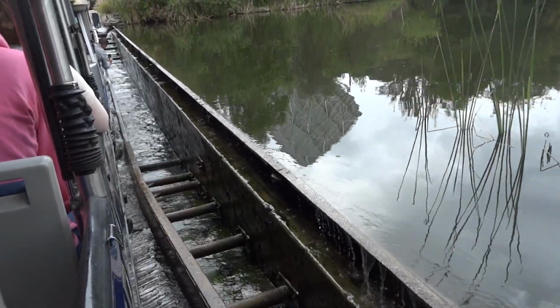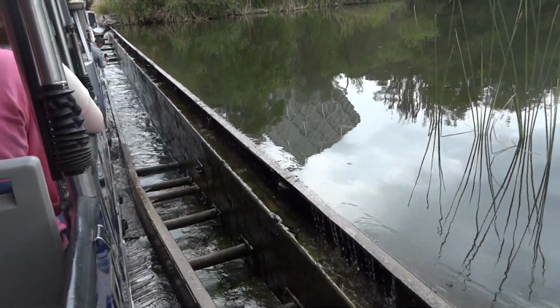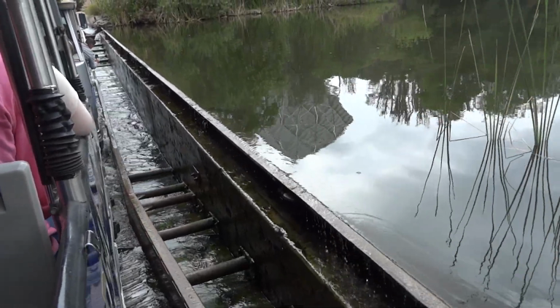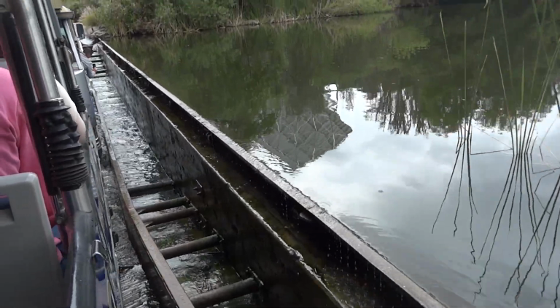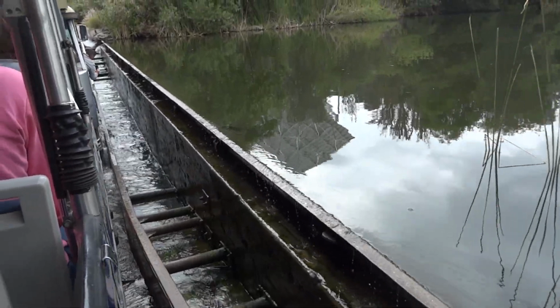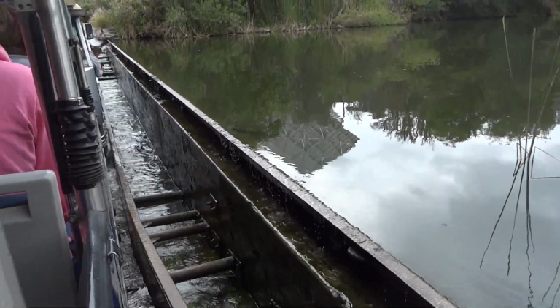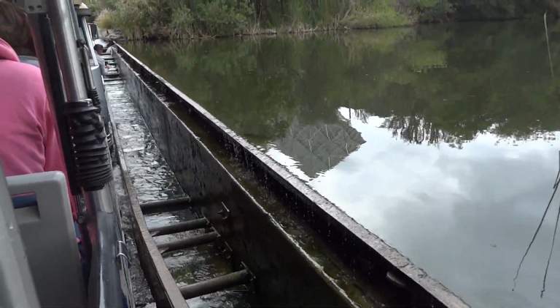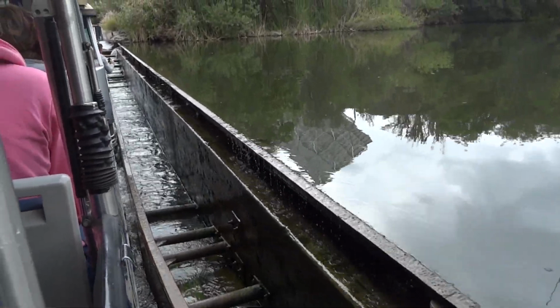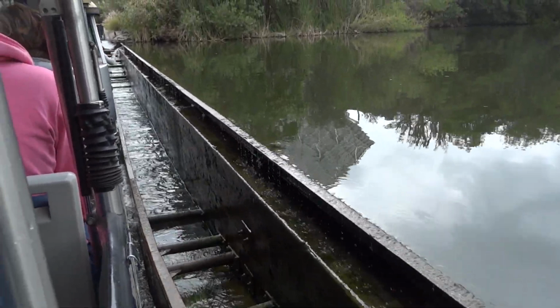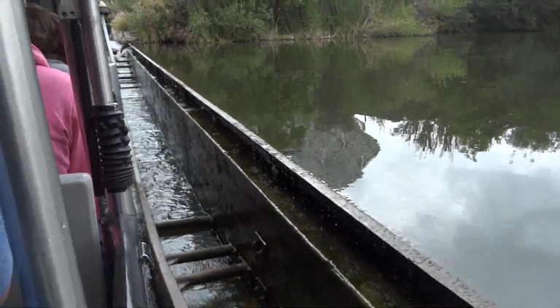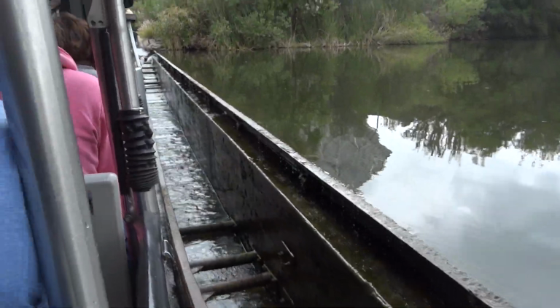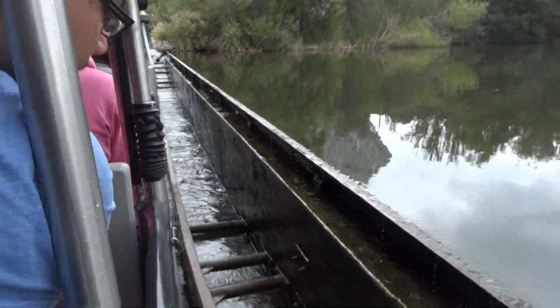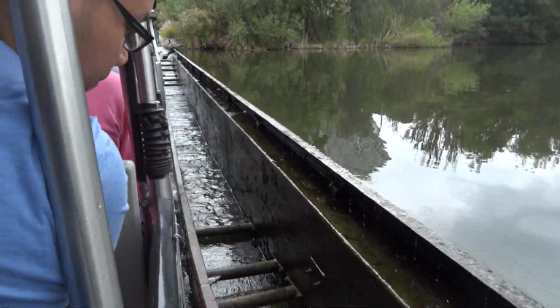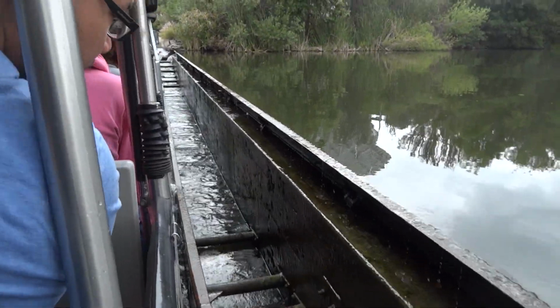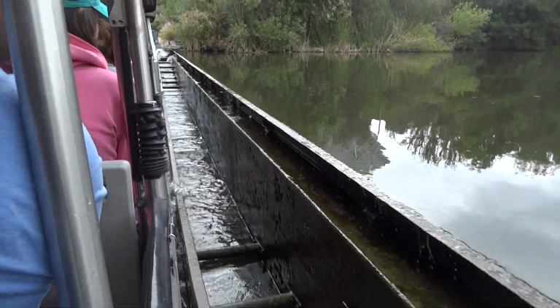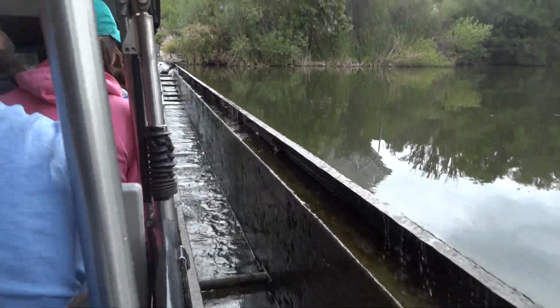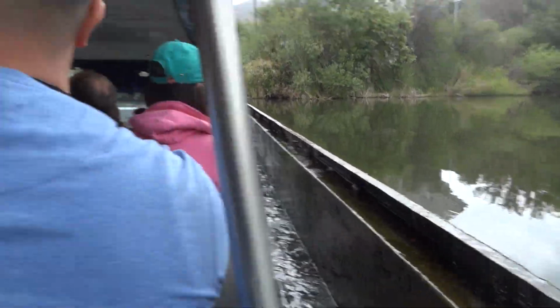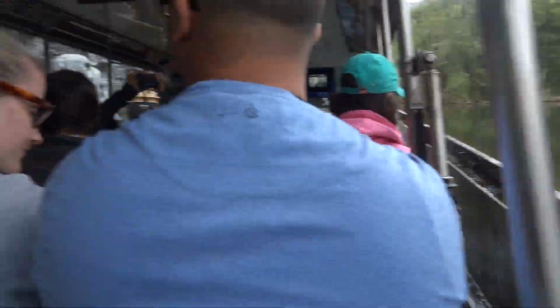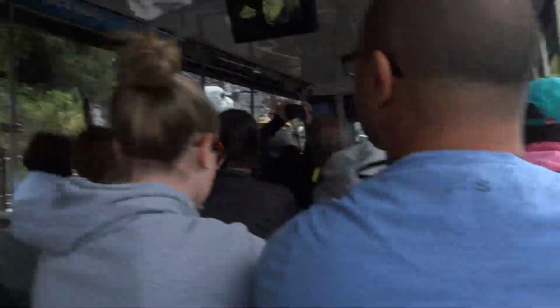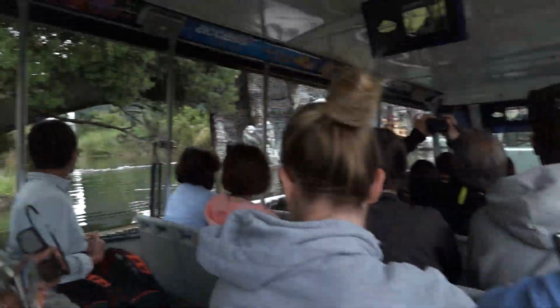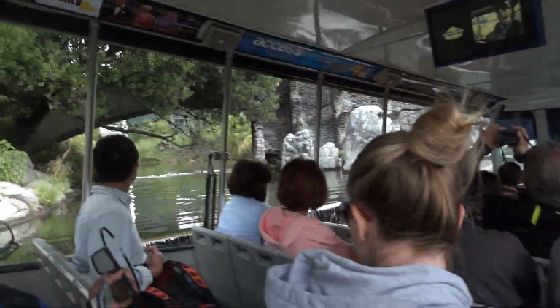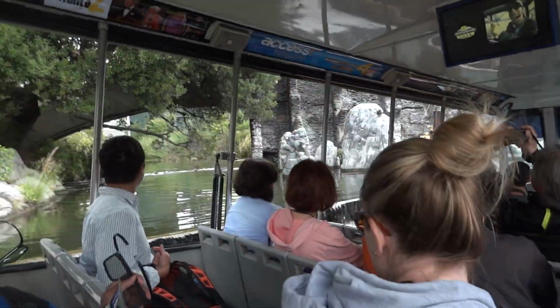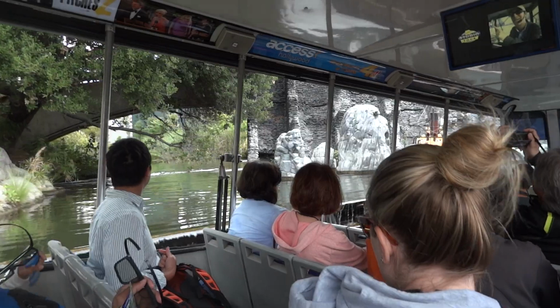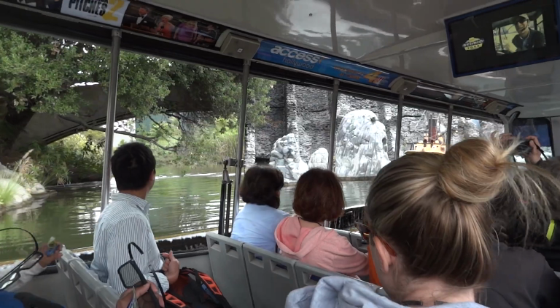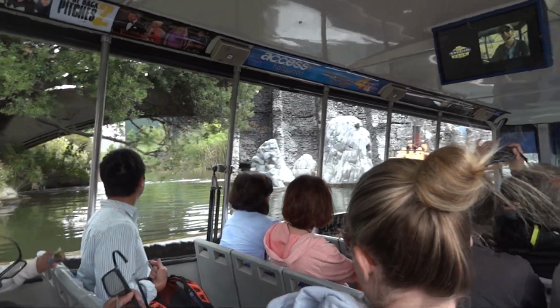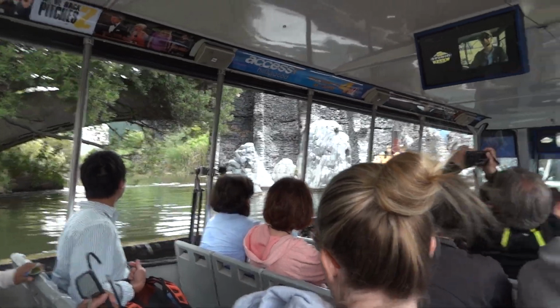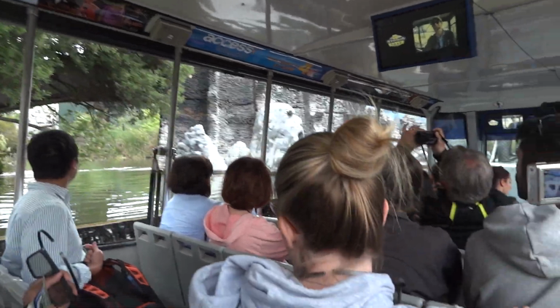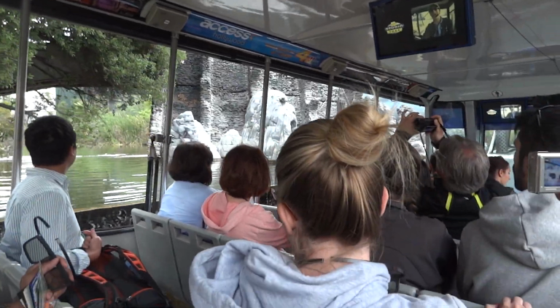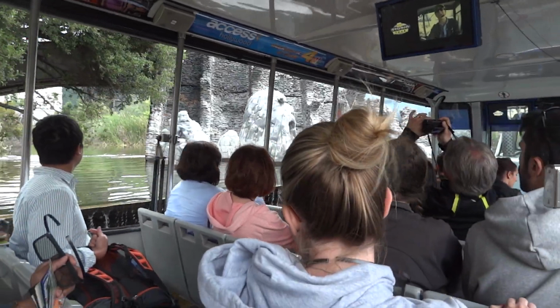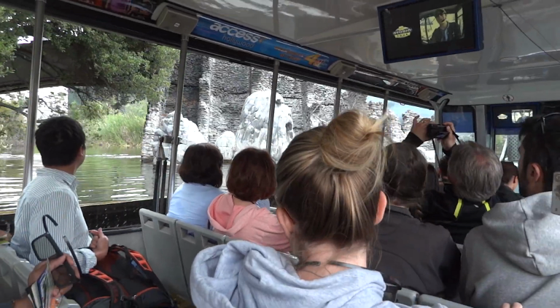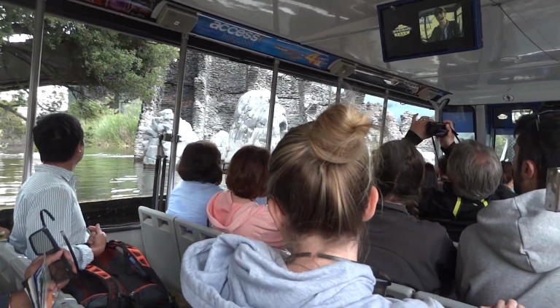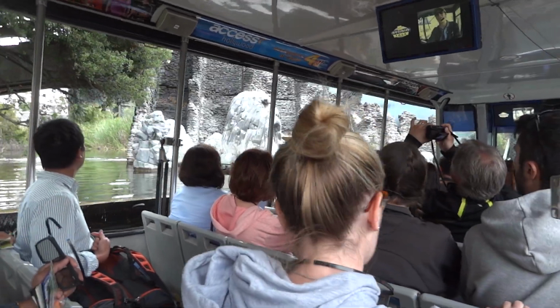Now that you can see how detailed the miniature set is up close, I'll show you how it looked in the movie.